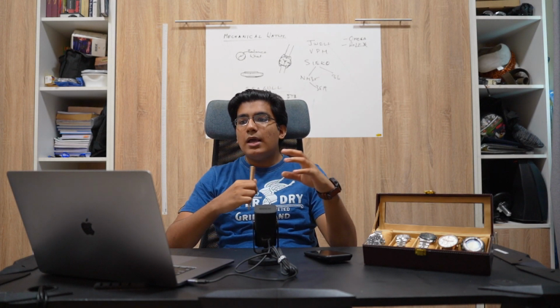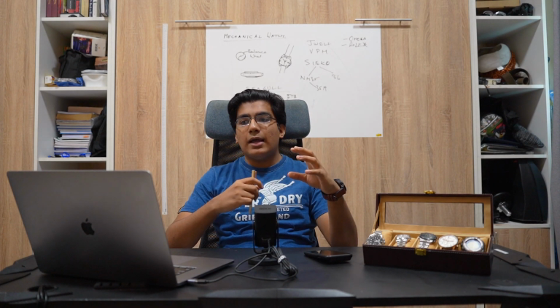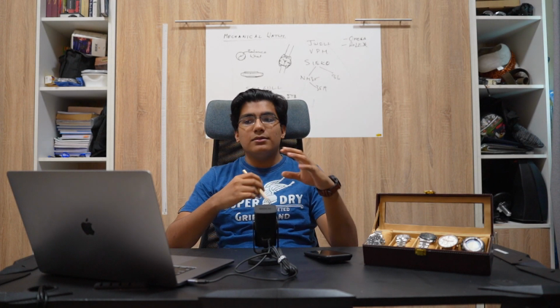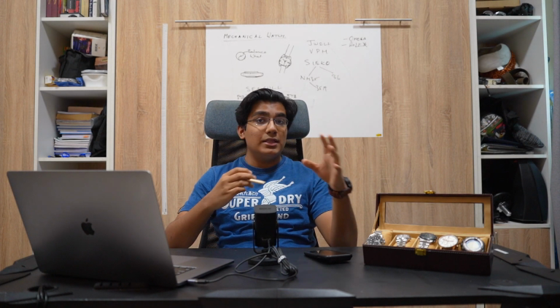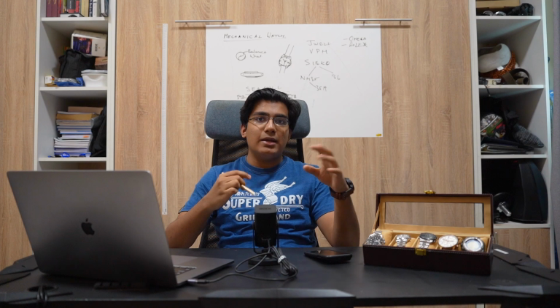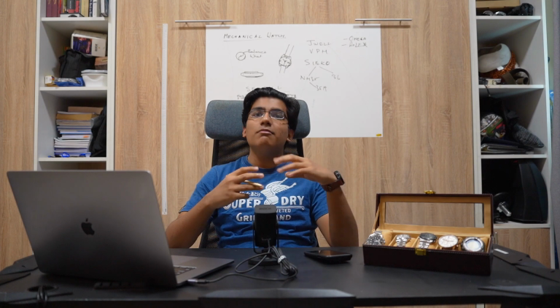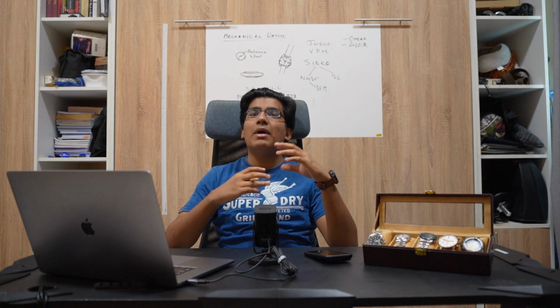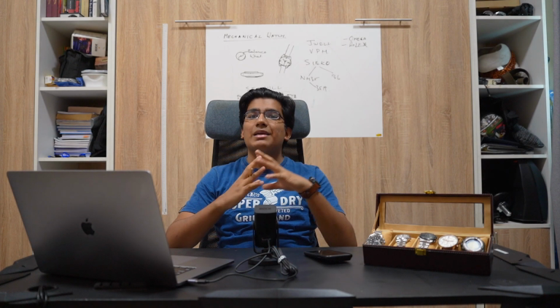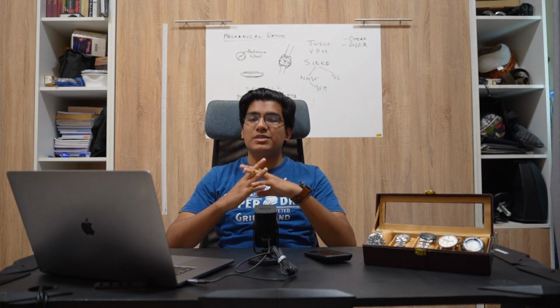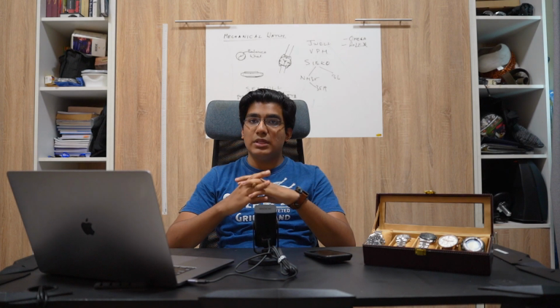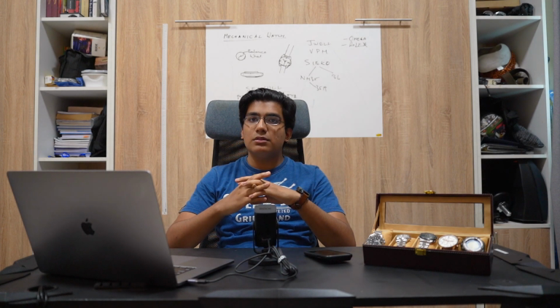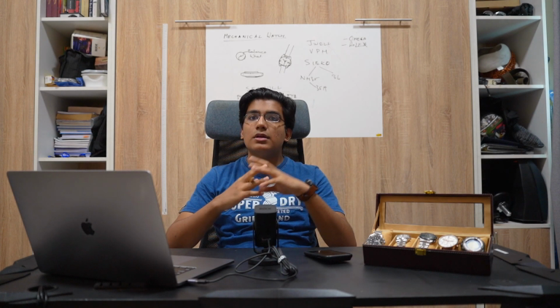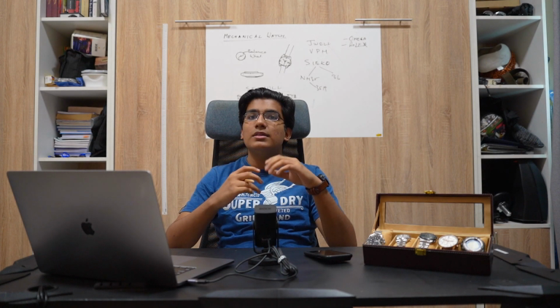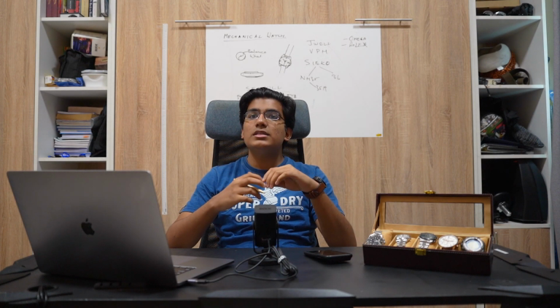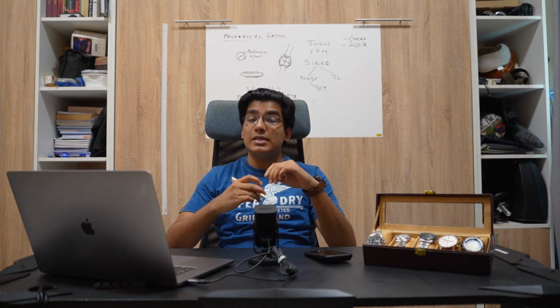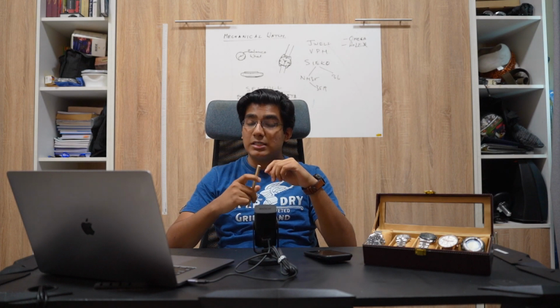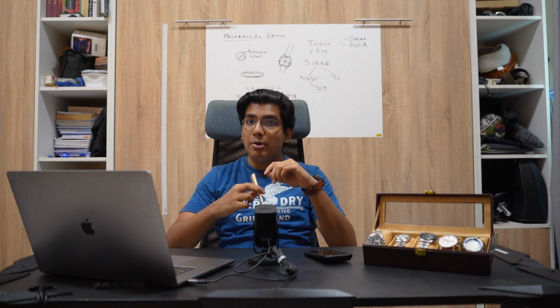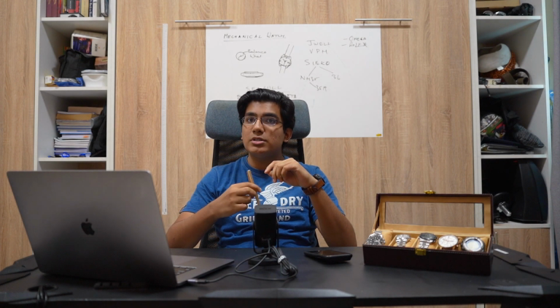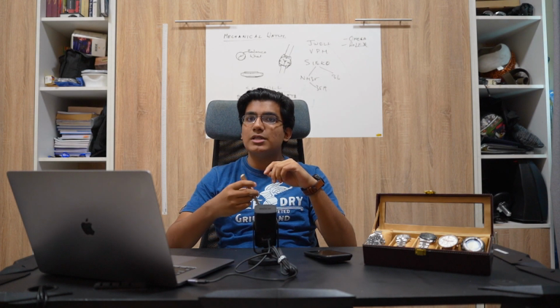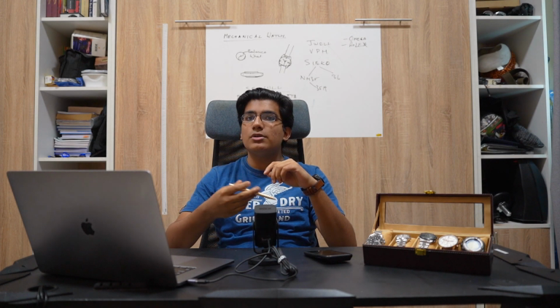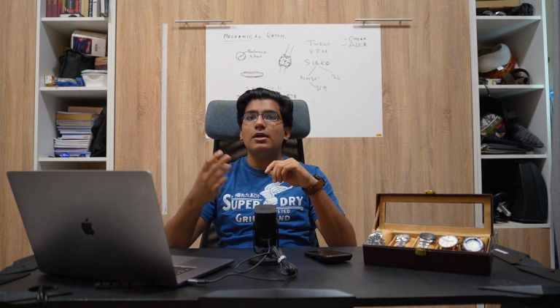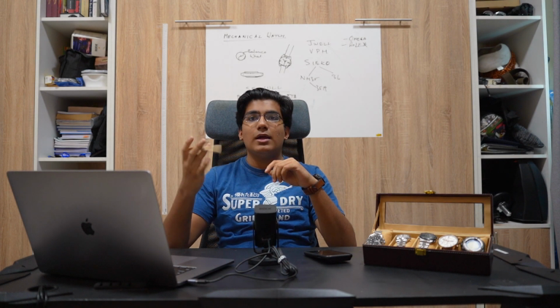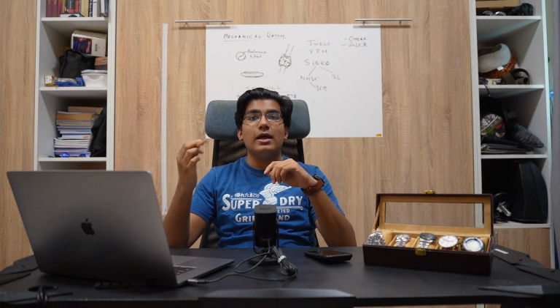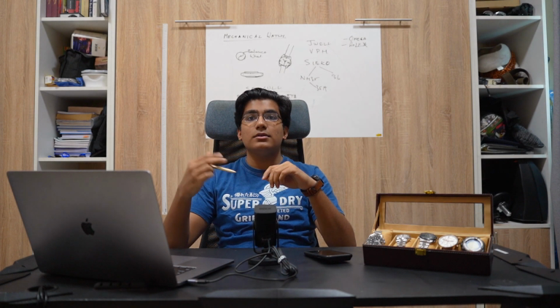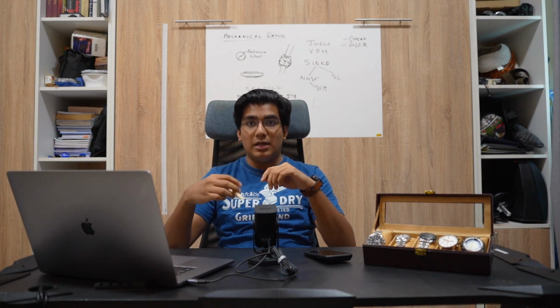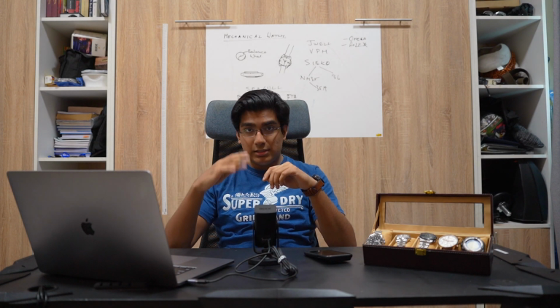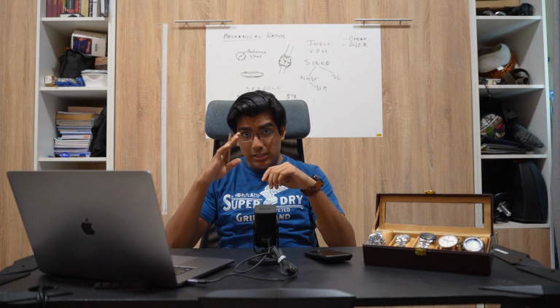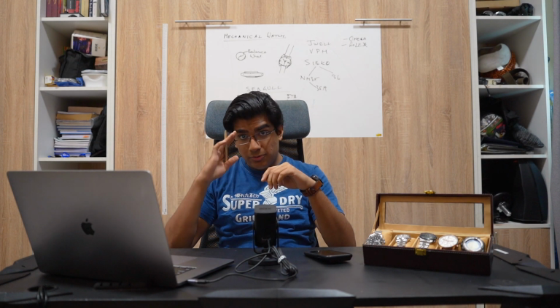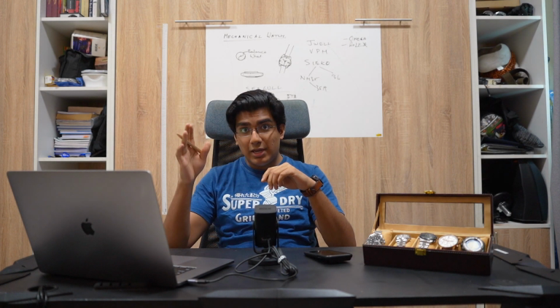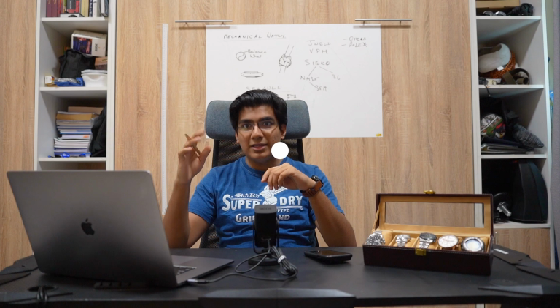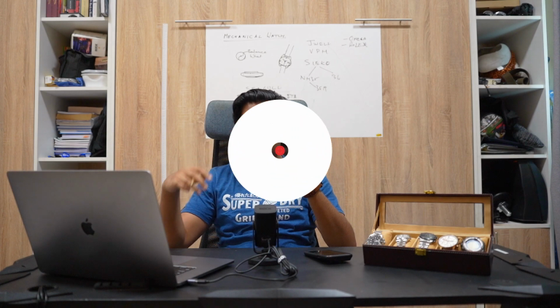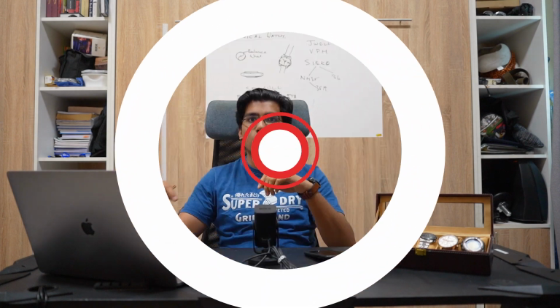Until then, my name is Vedant, this is Explorer Central, and I'll see you in the next one.